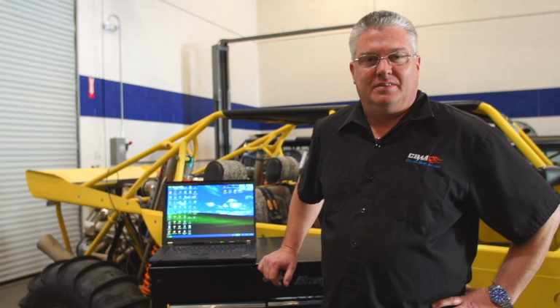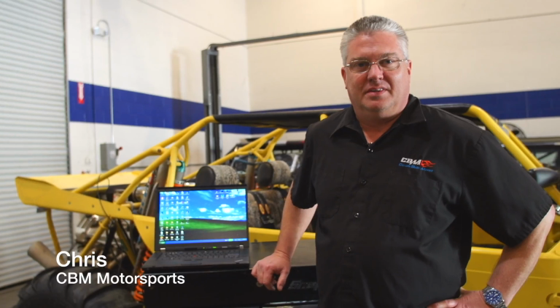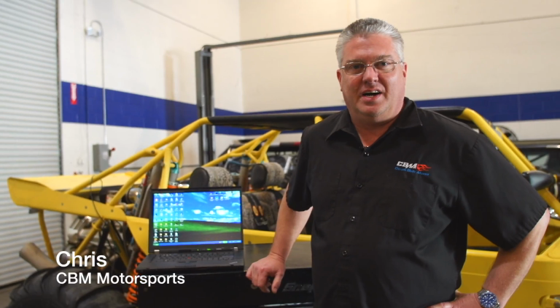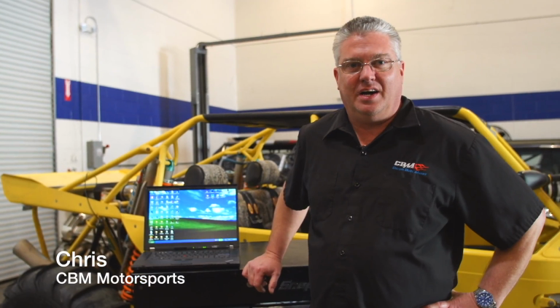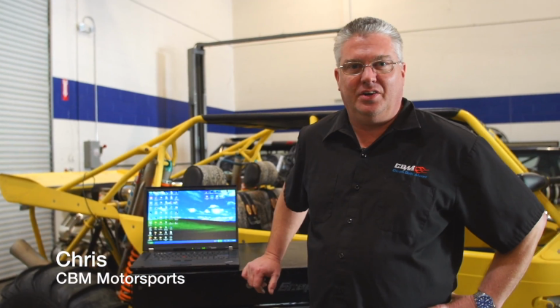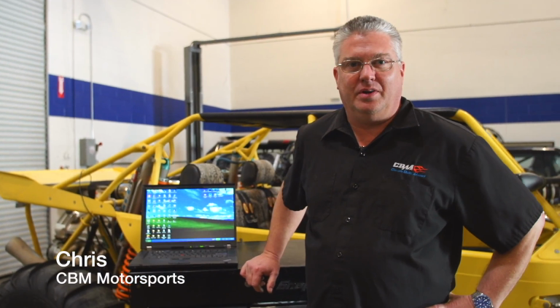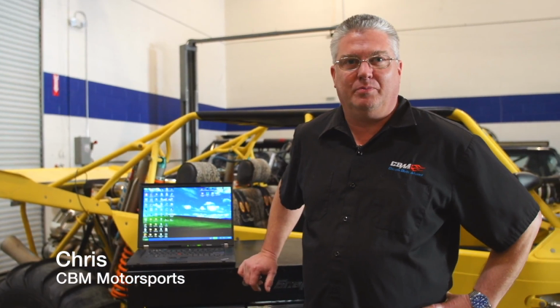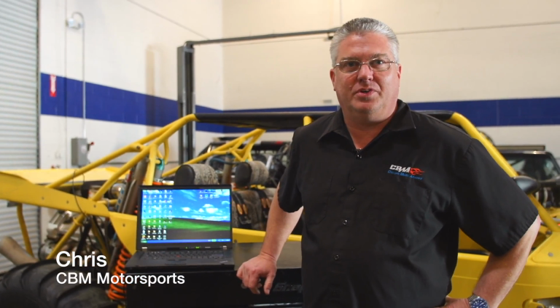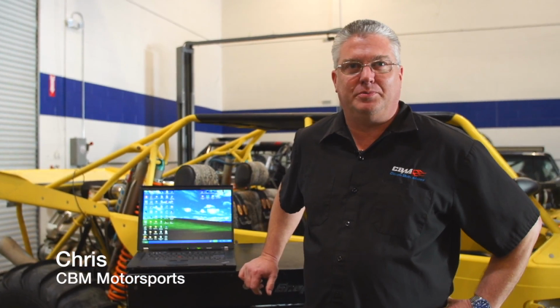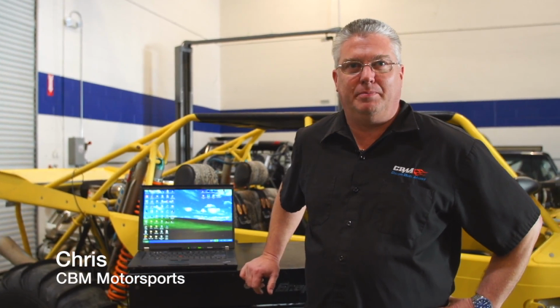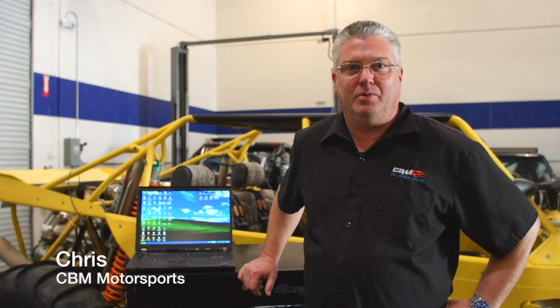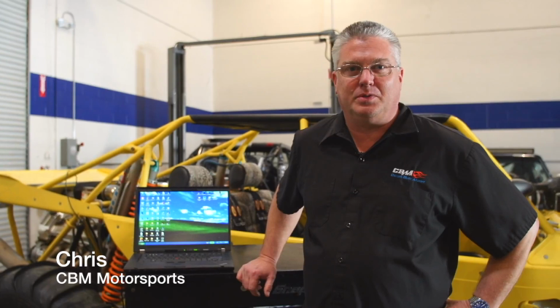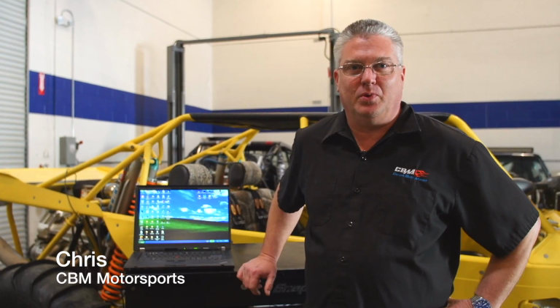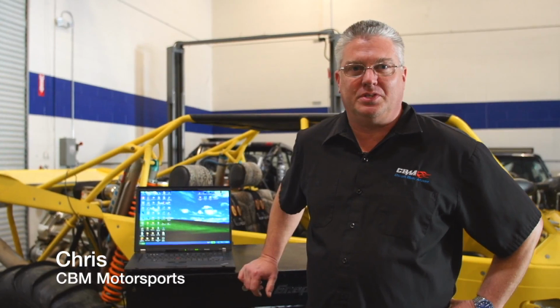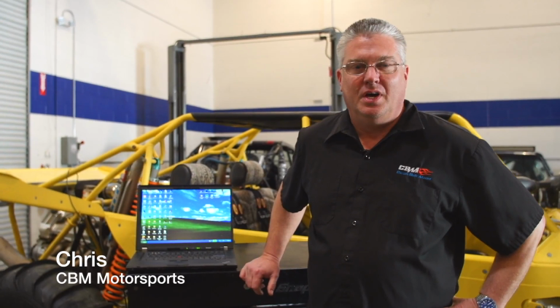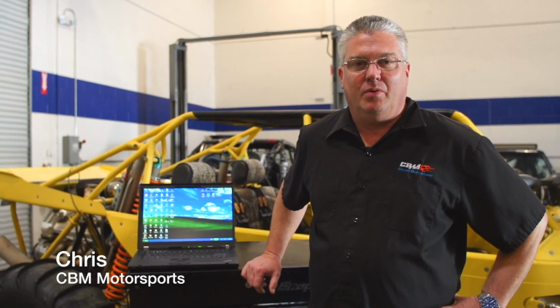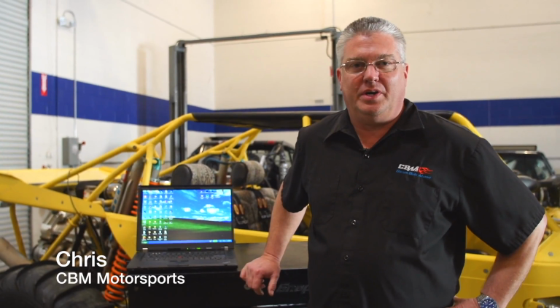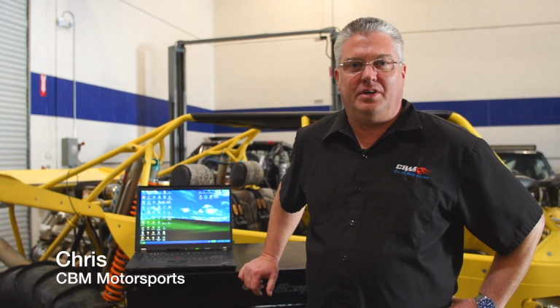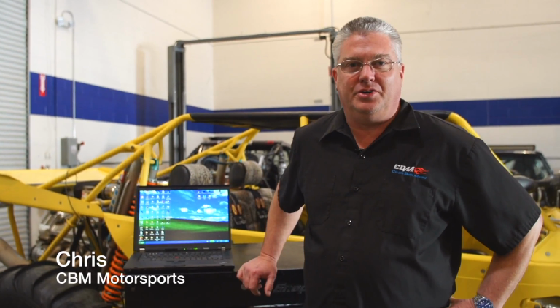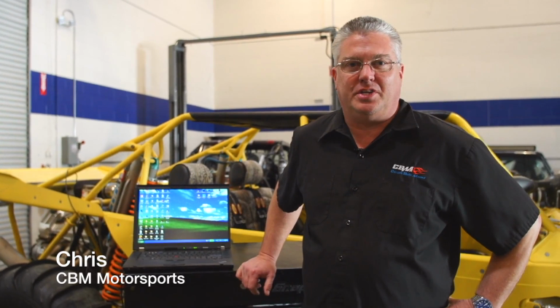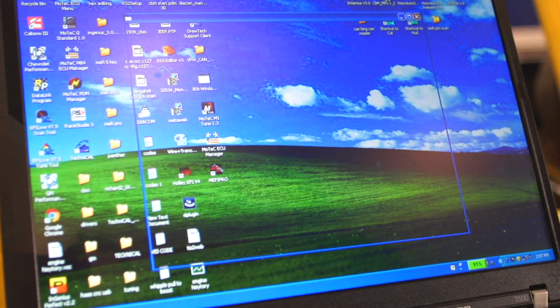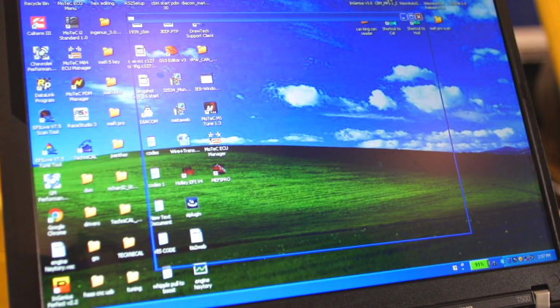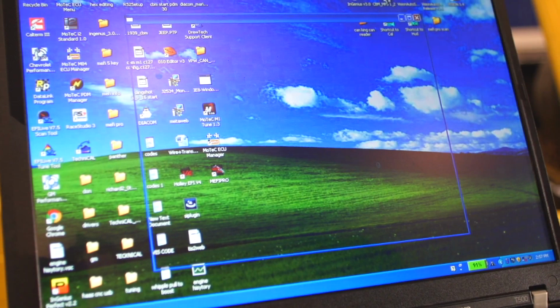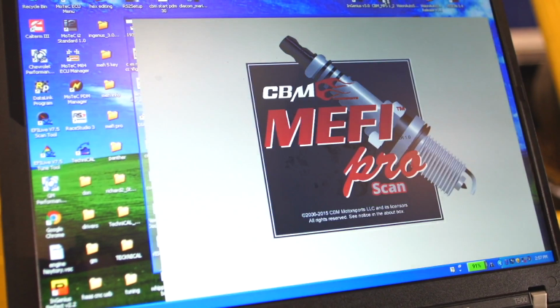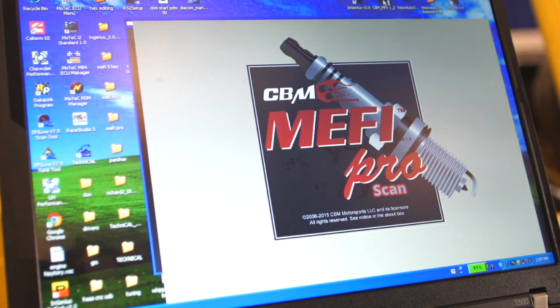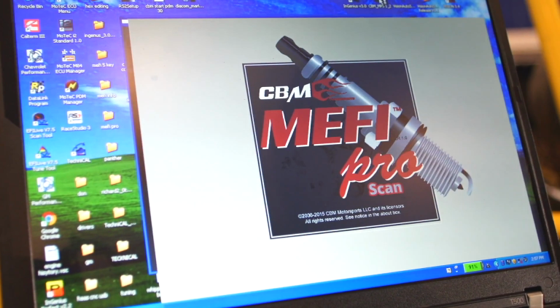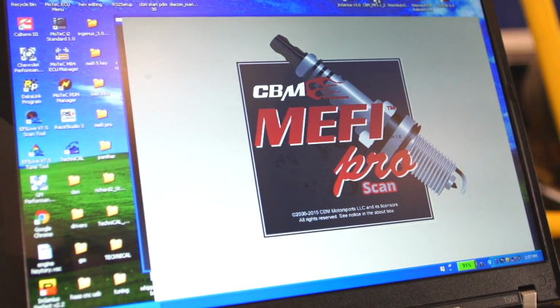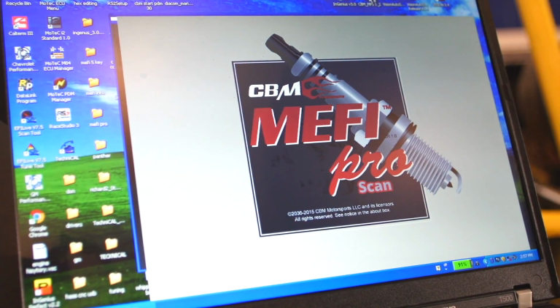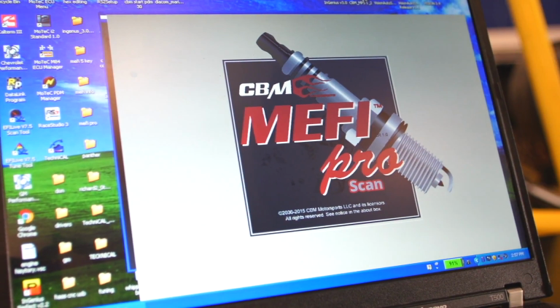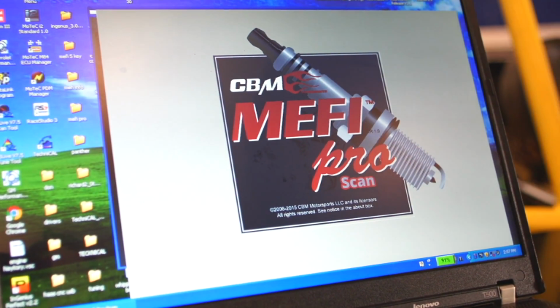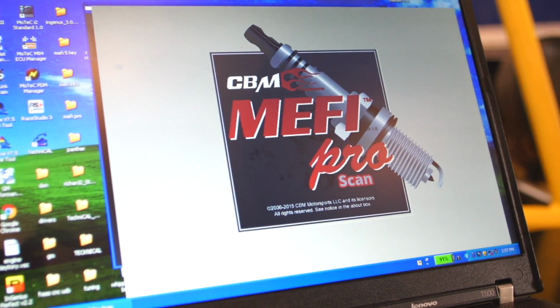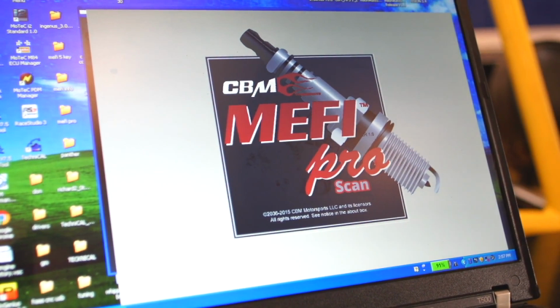Hi, how are you doing? I'm Chris from CBM Motorsports.